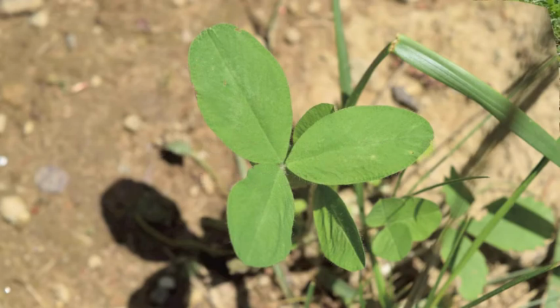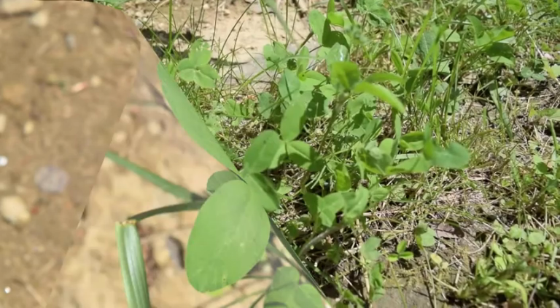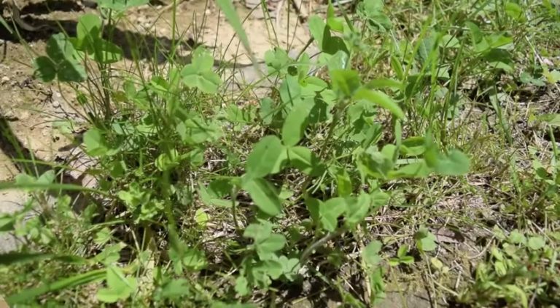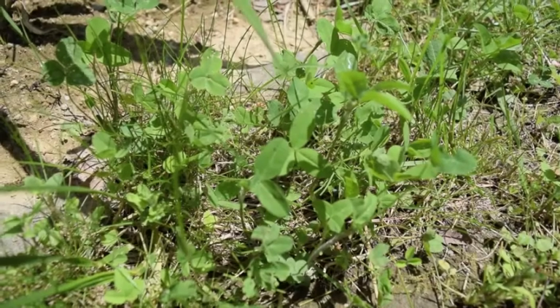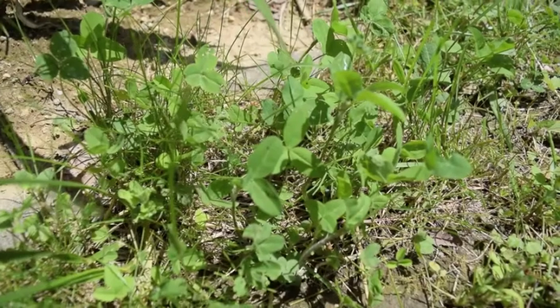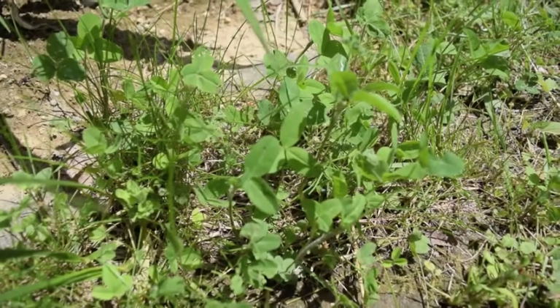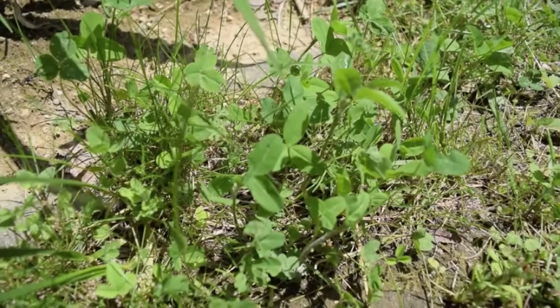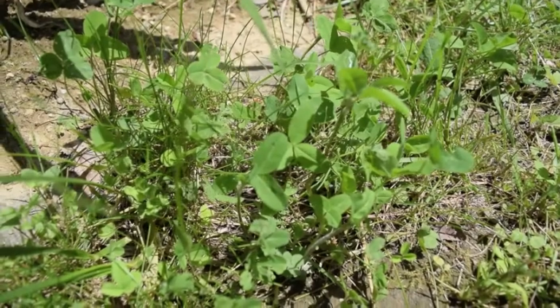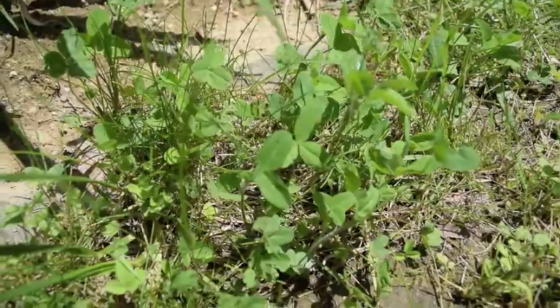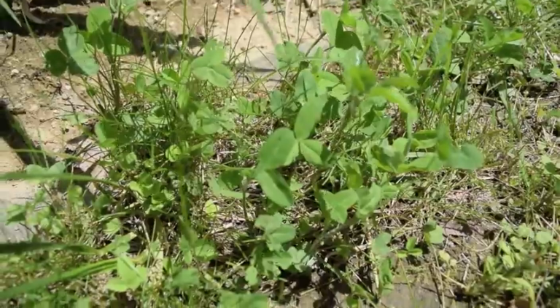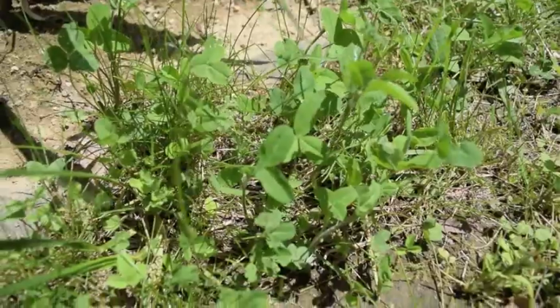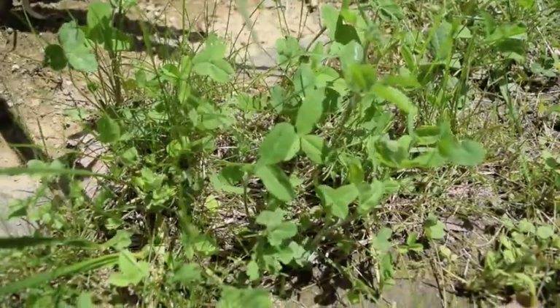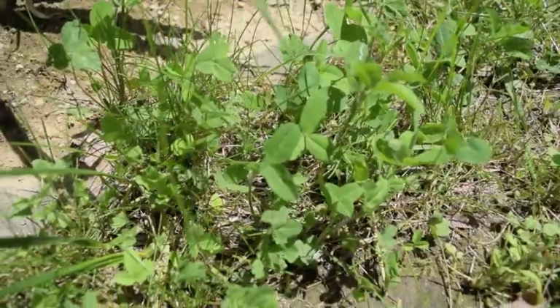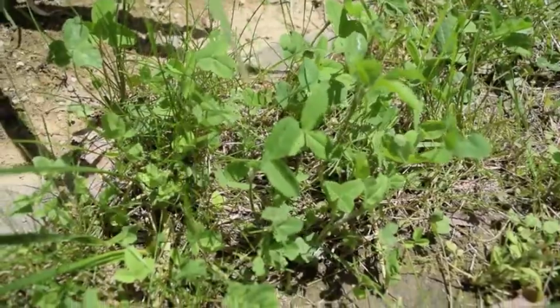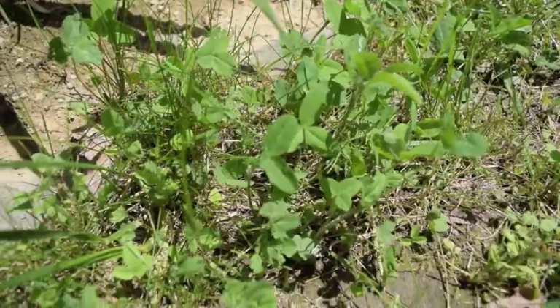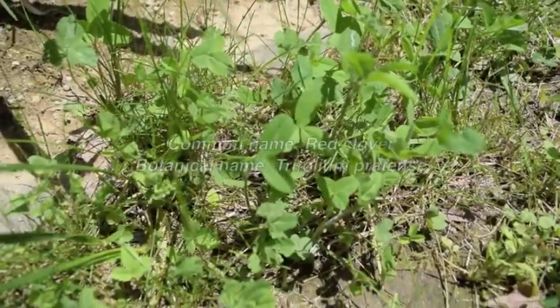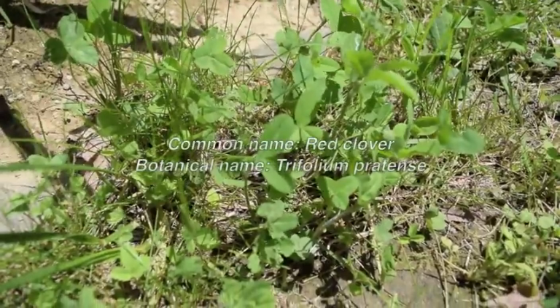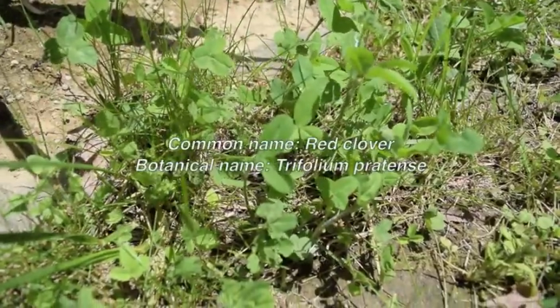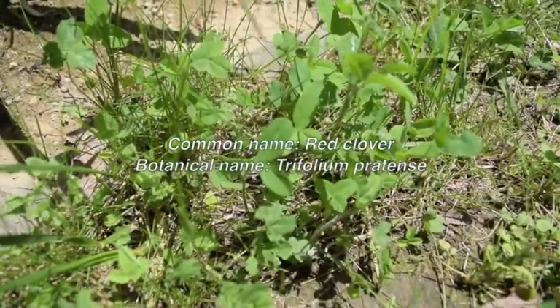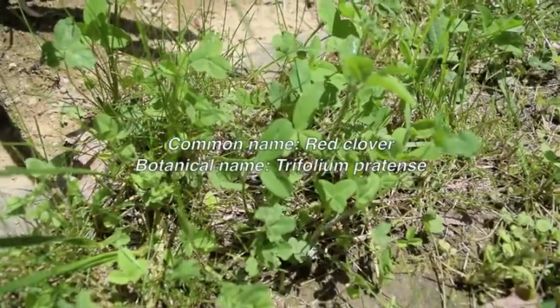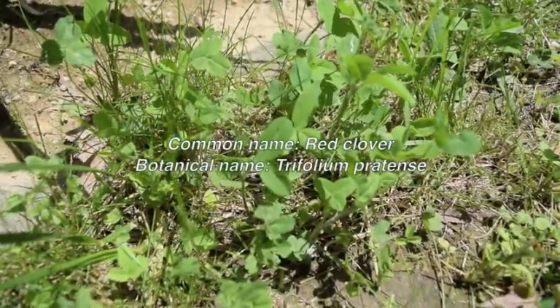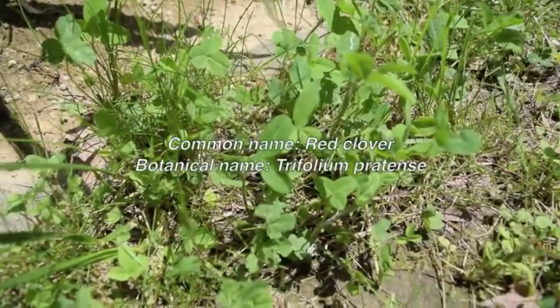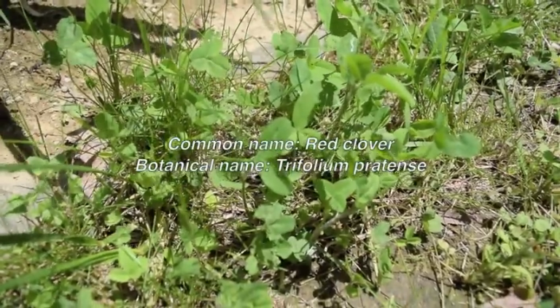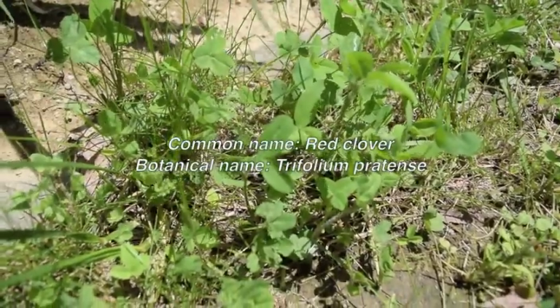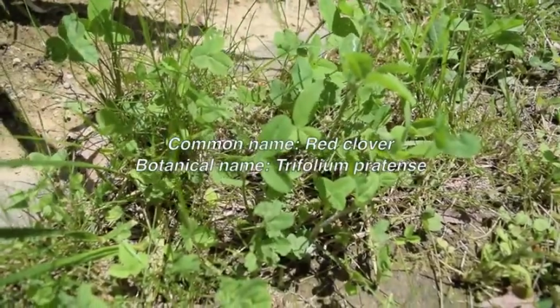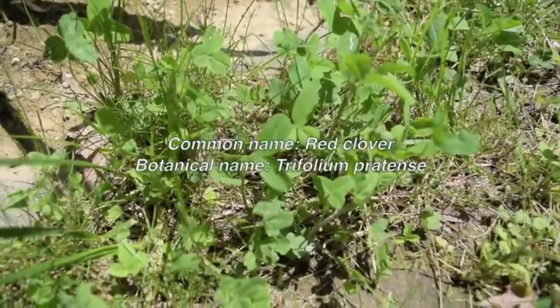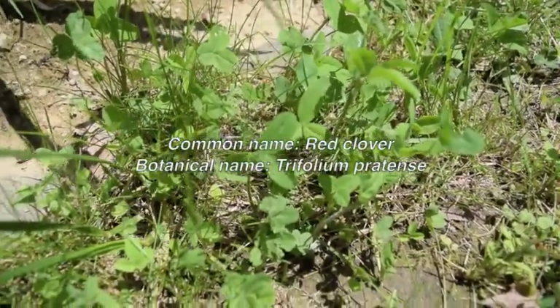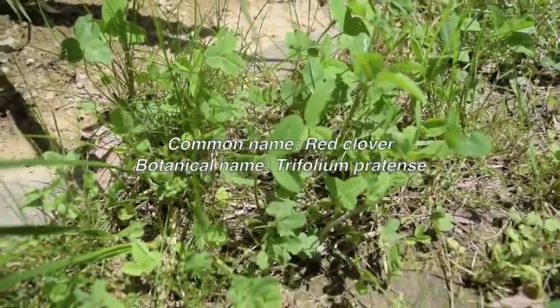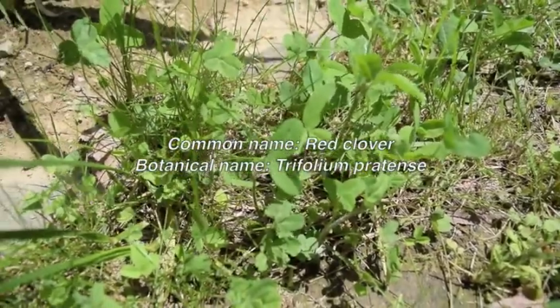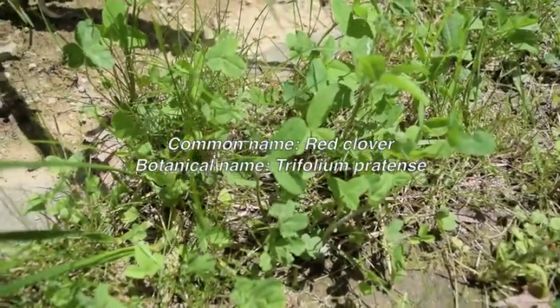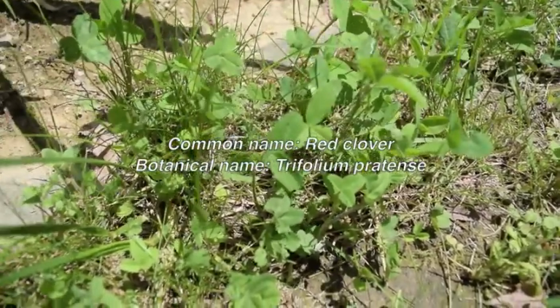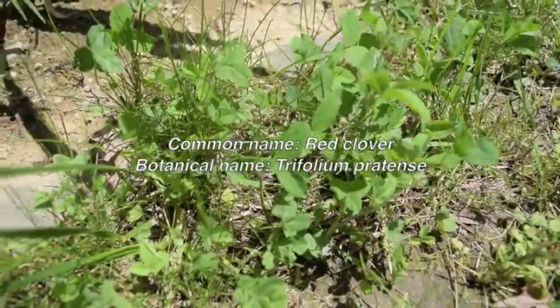Hey everyone, today we're going to look at some red clover leaves.